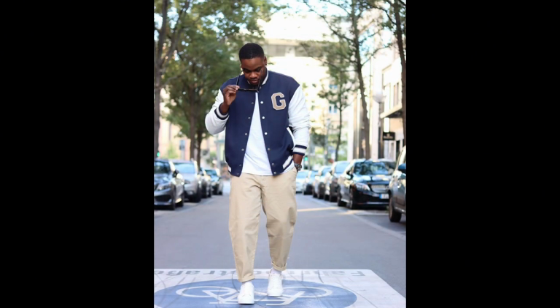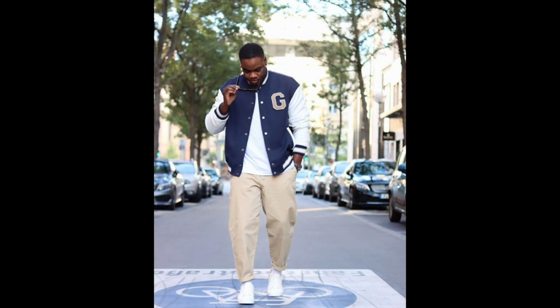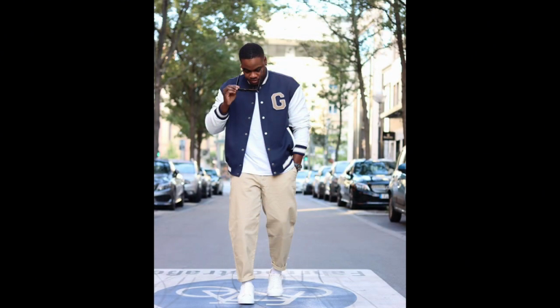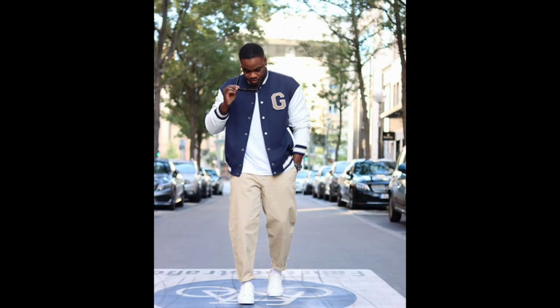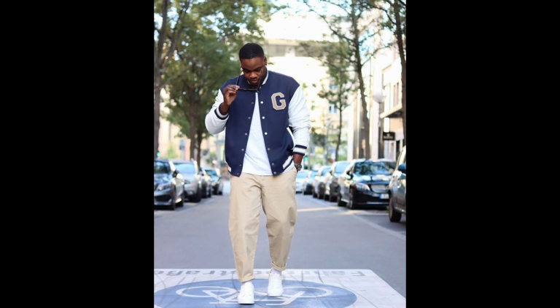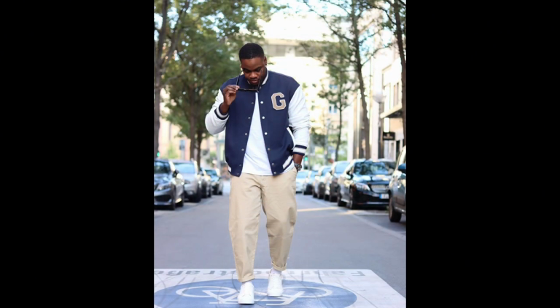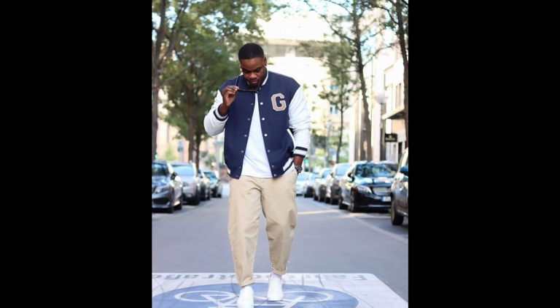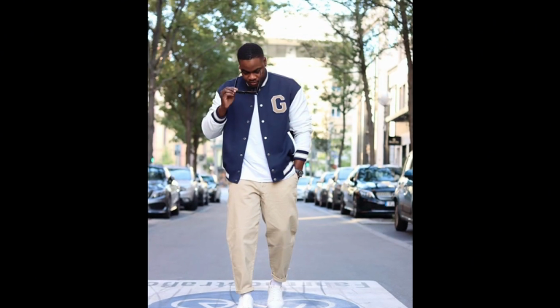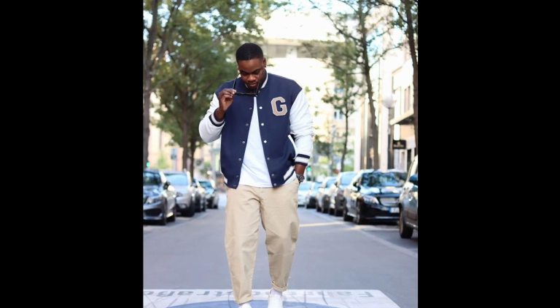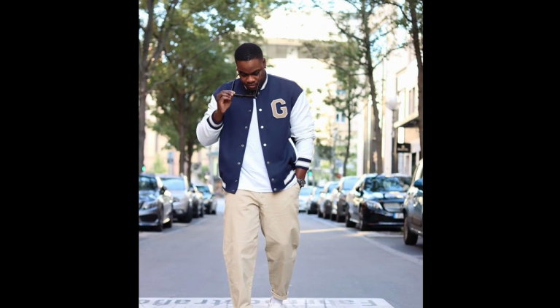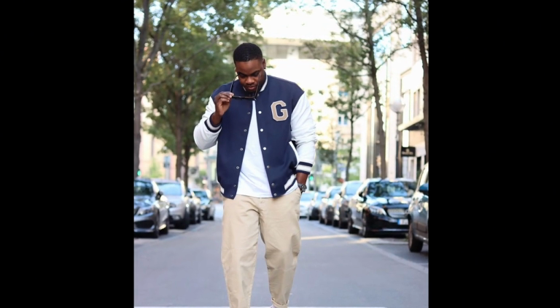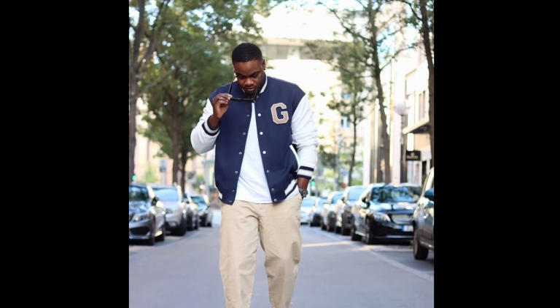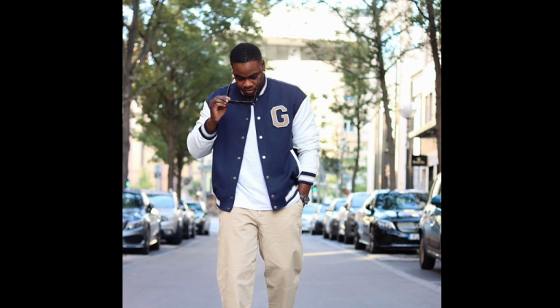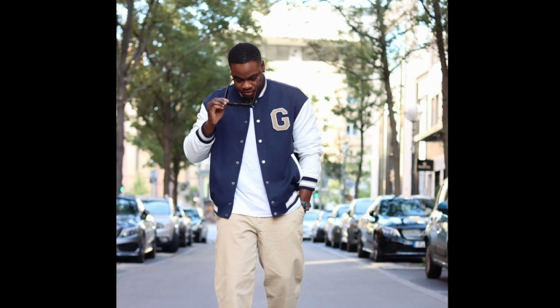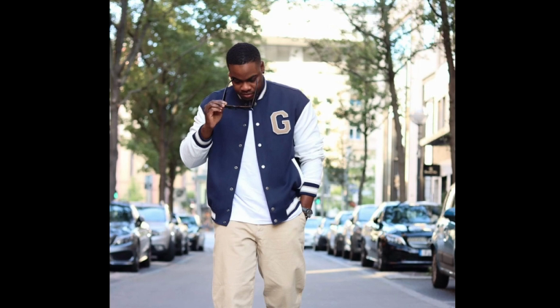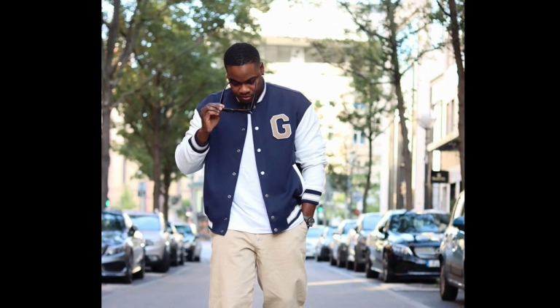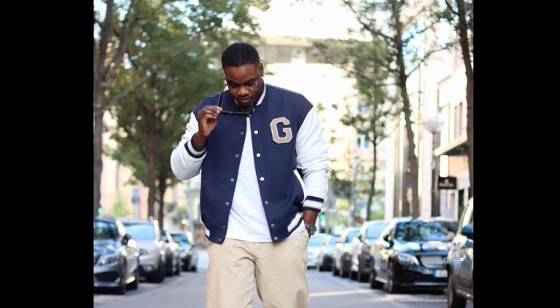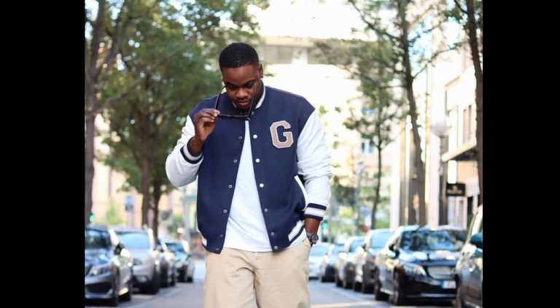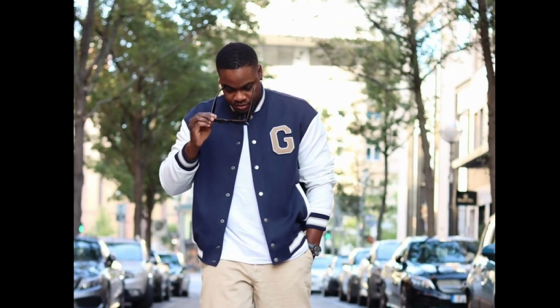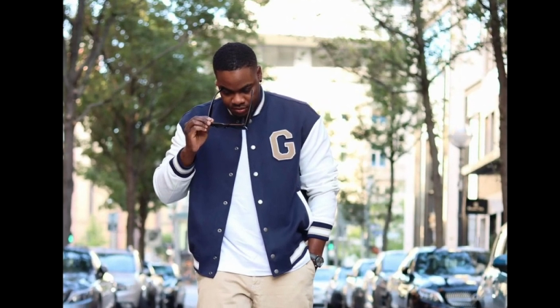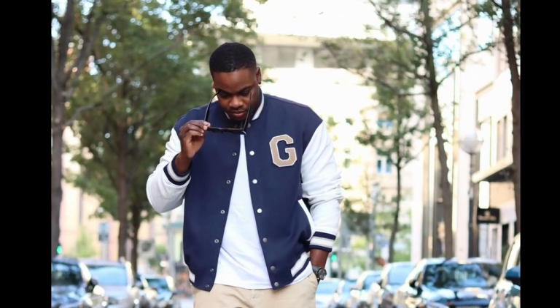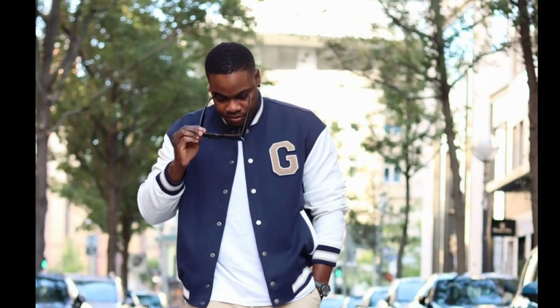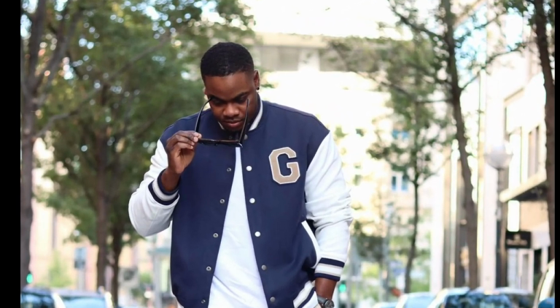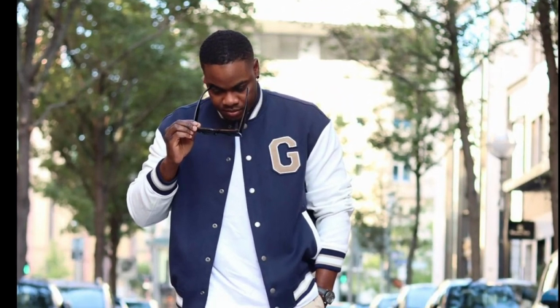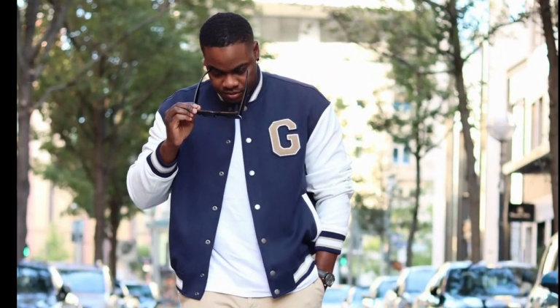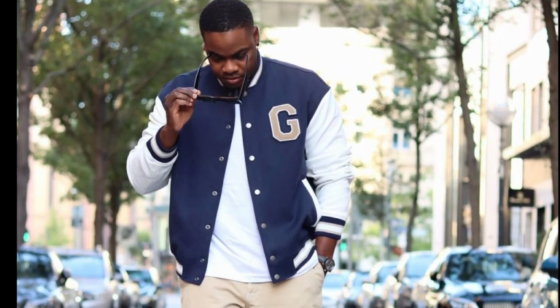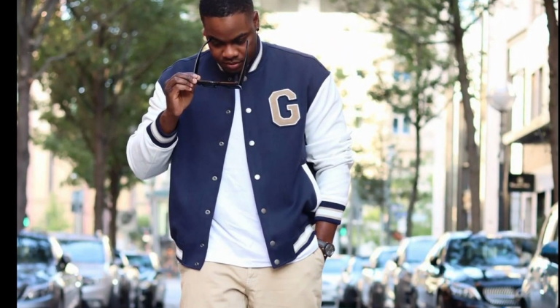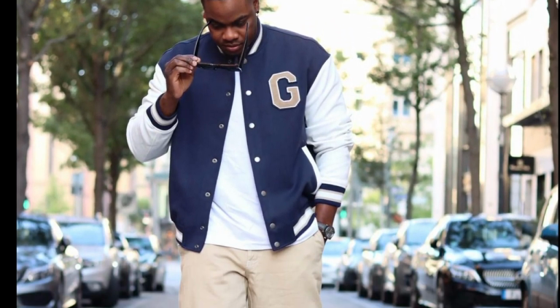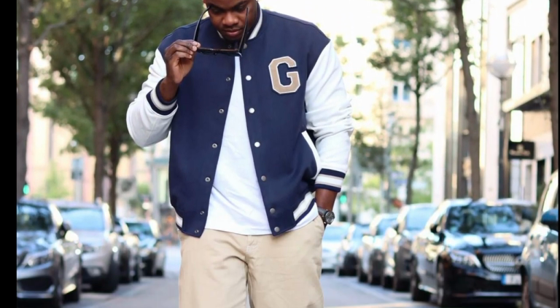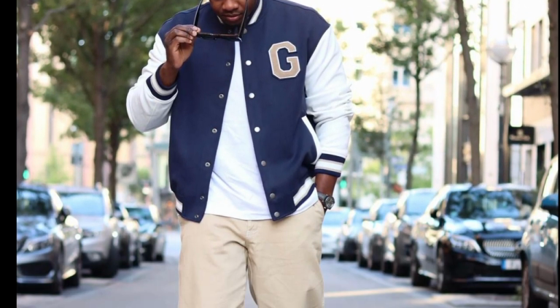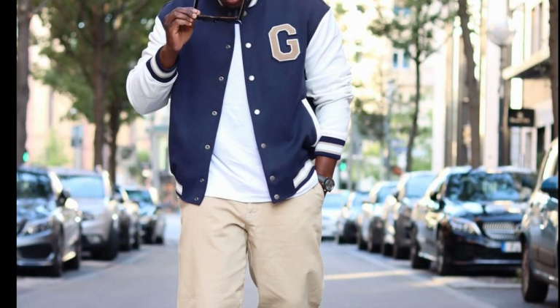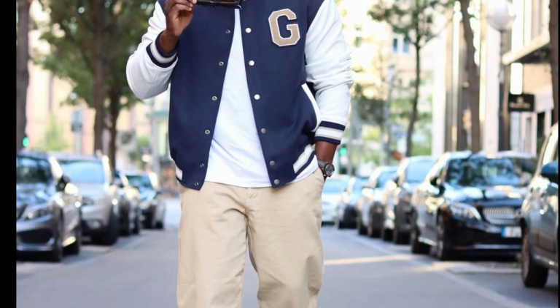For the next outfit, you can try a white t-shirt layered with a blue and white jacket, with tan pants and white sneakers.